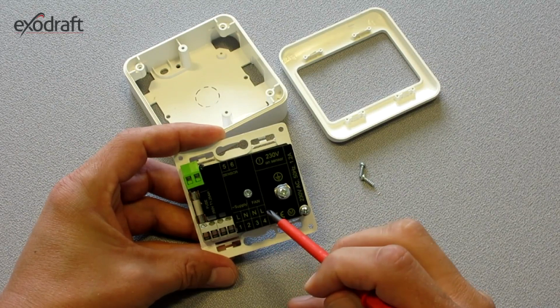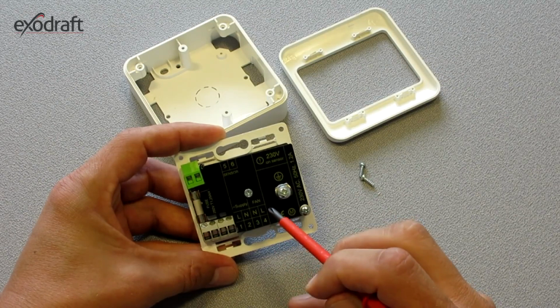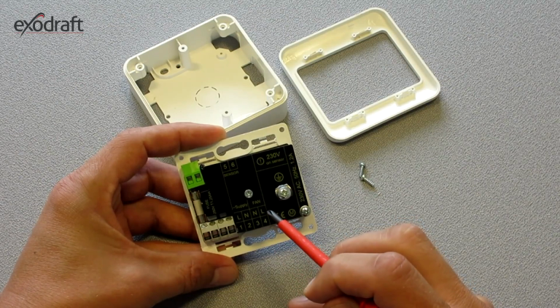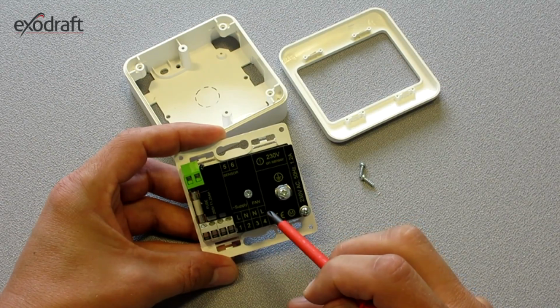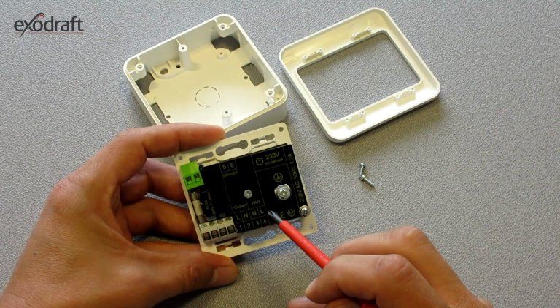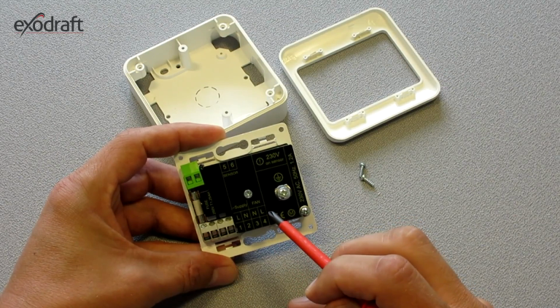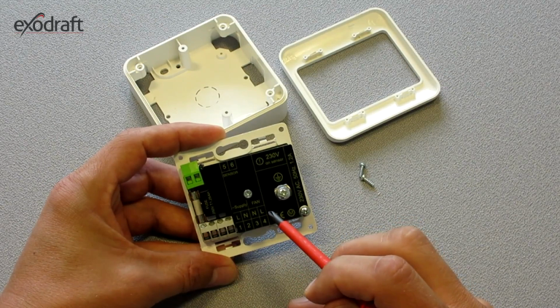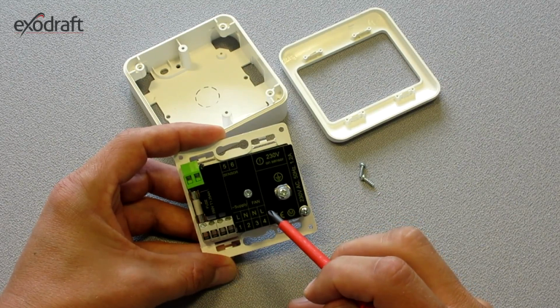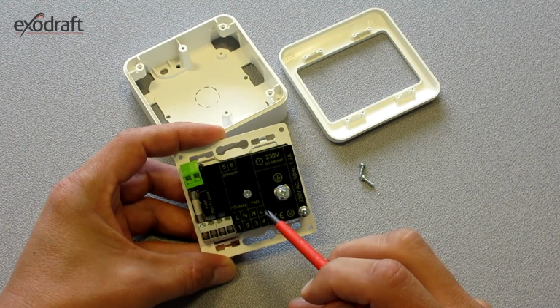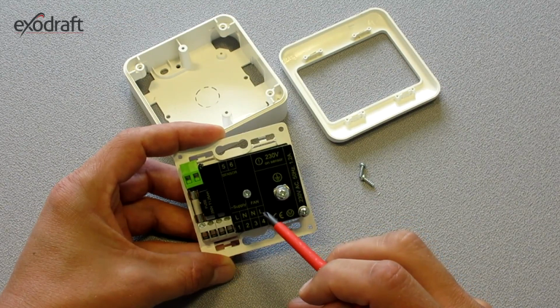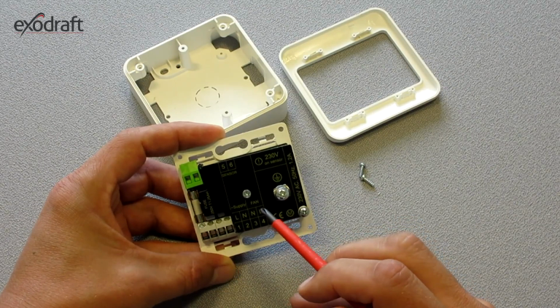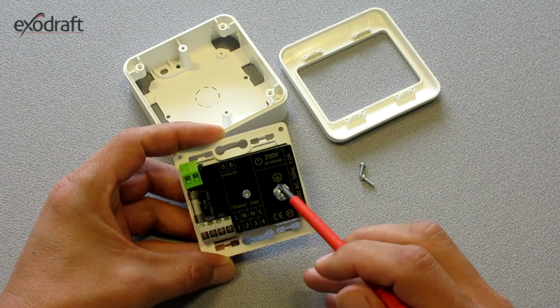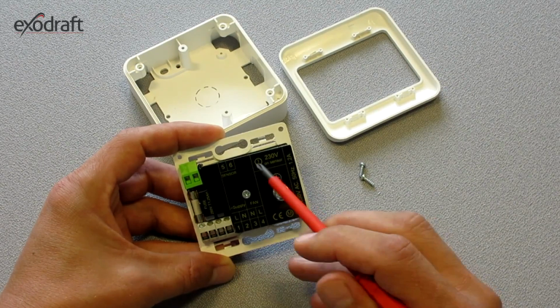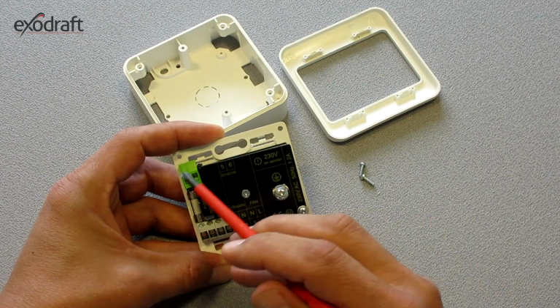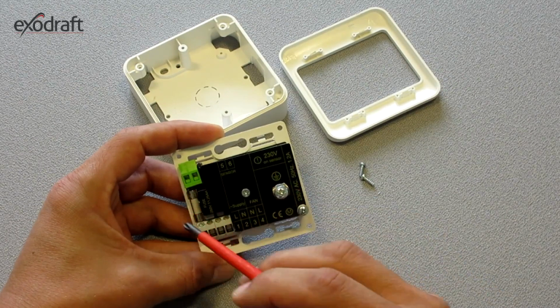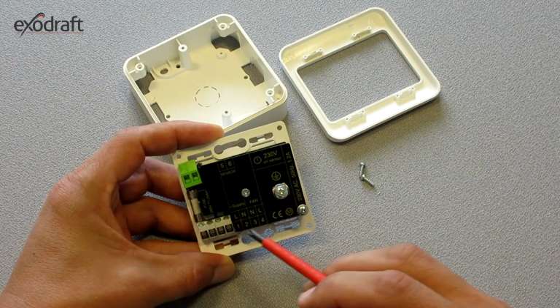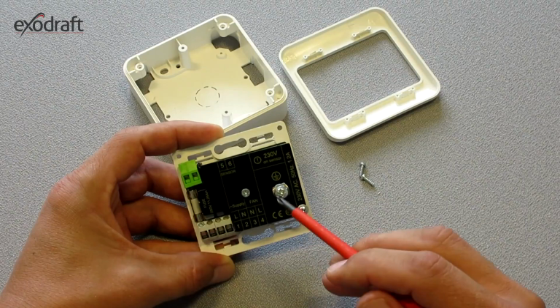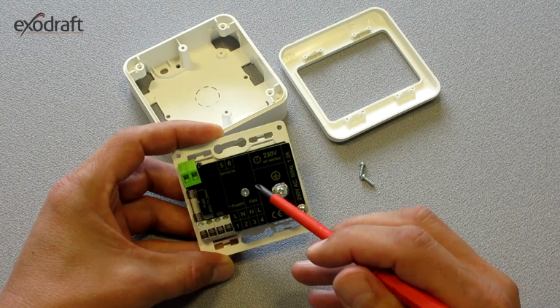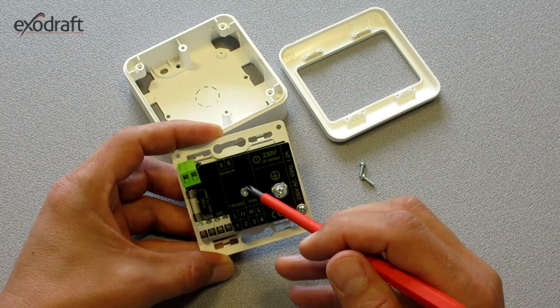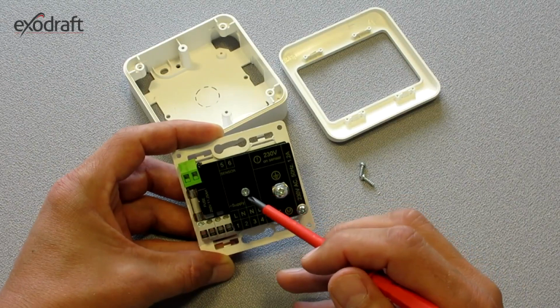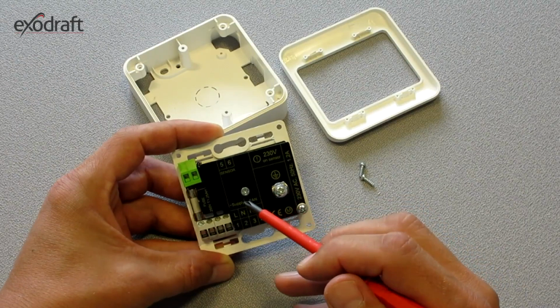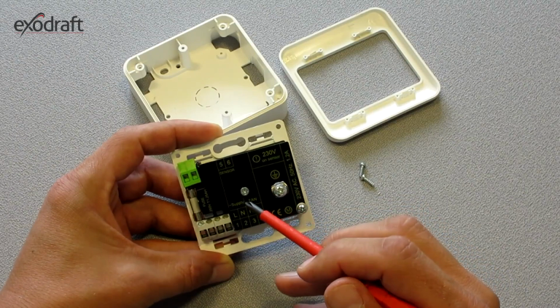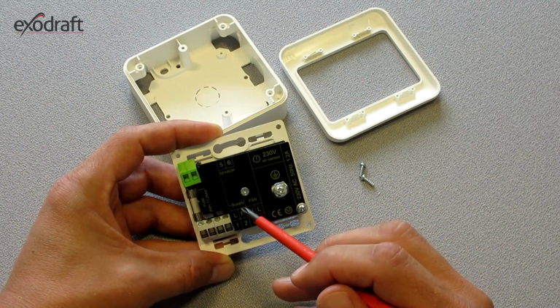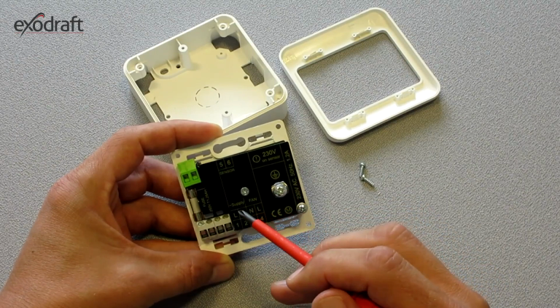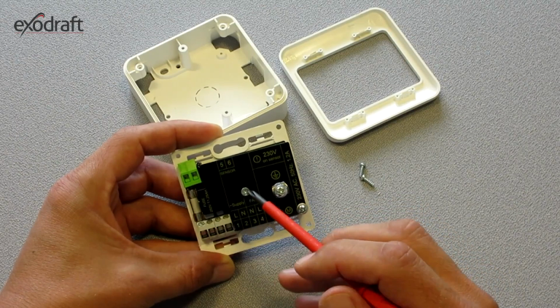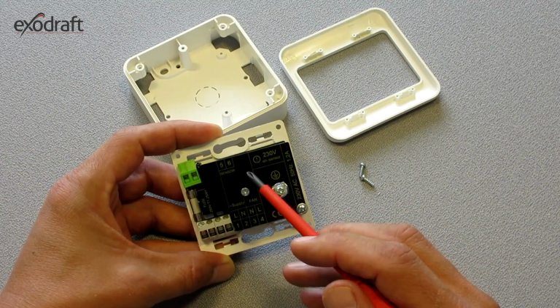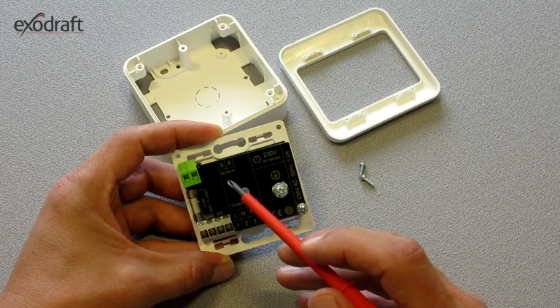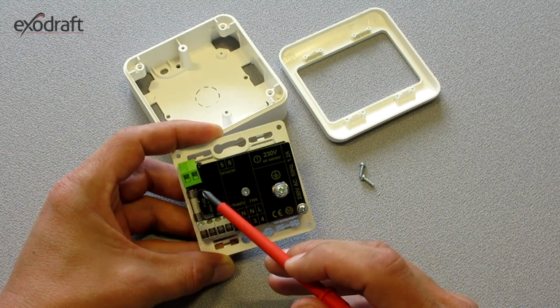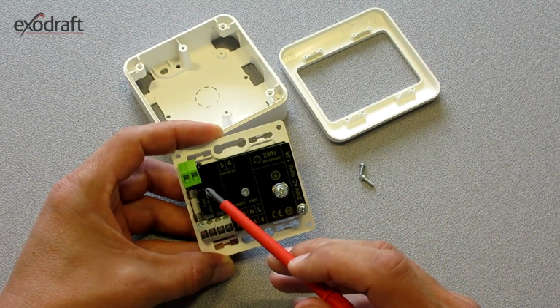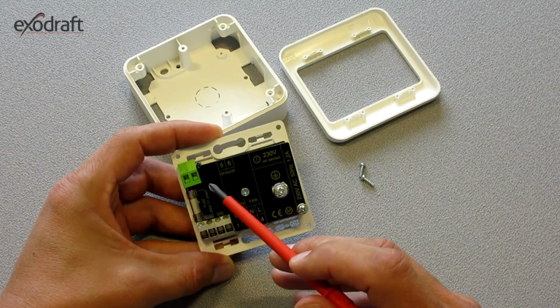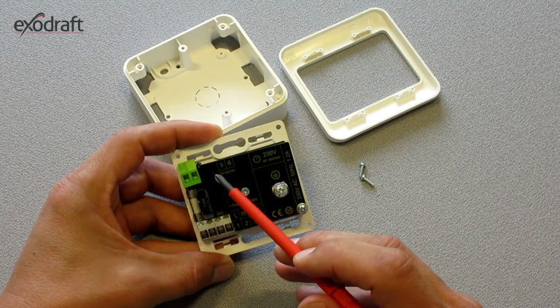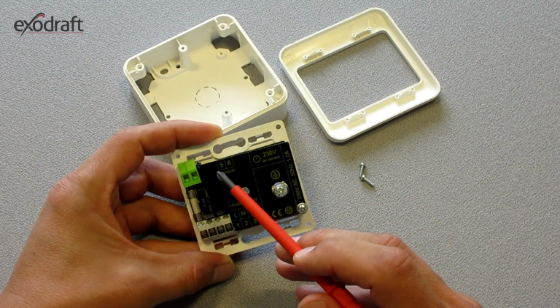Be careful when the control unit is open like this. There are 230 volts on the open terminals.